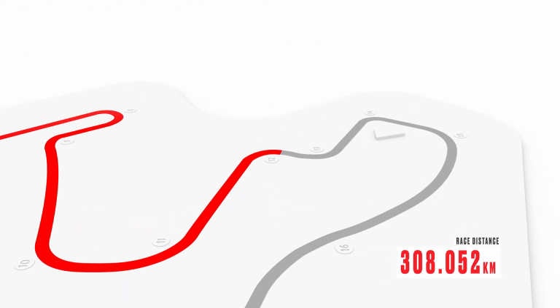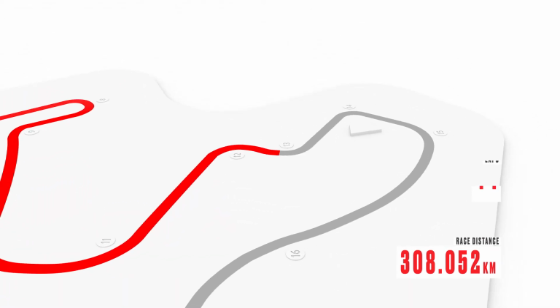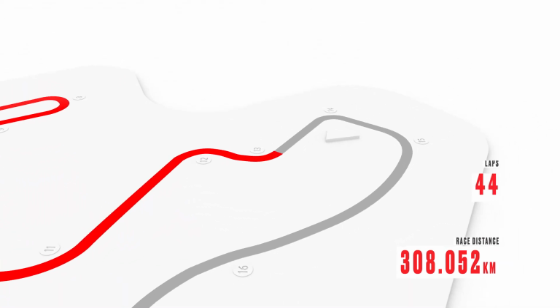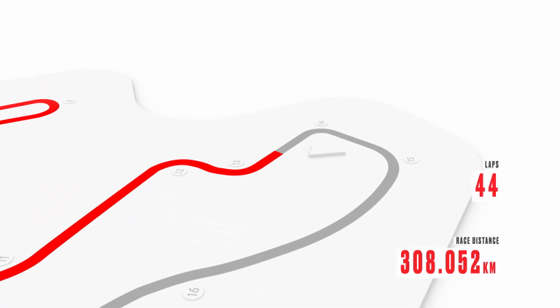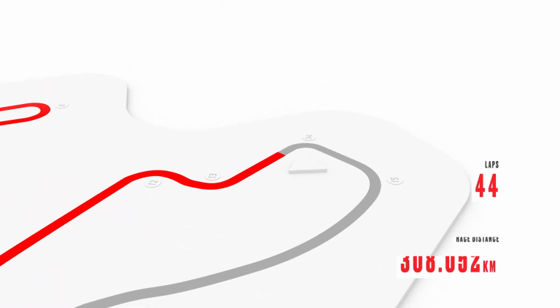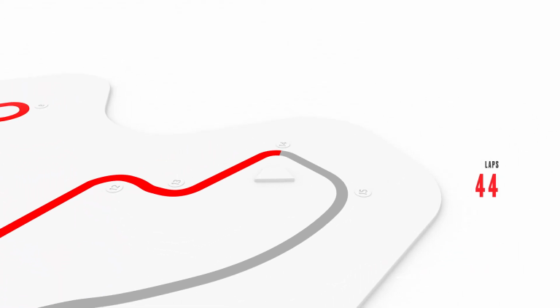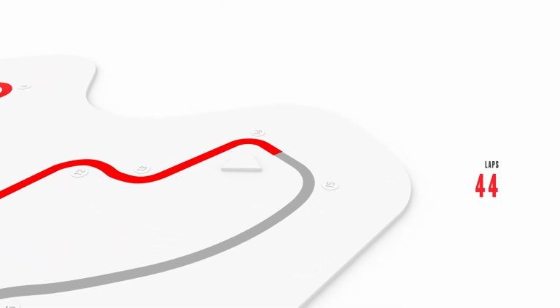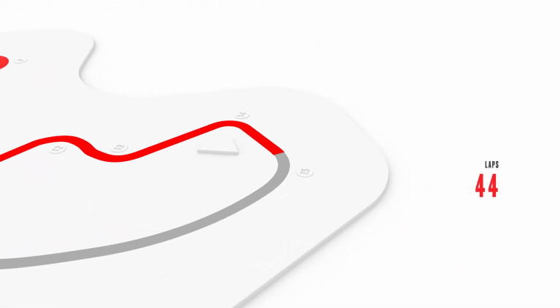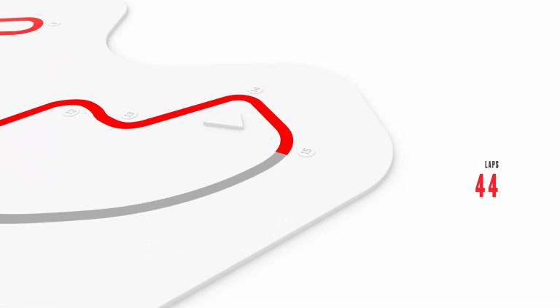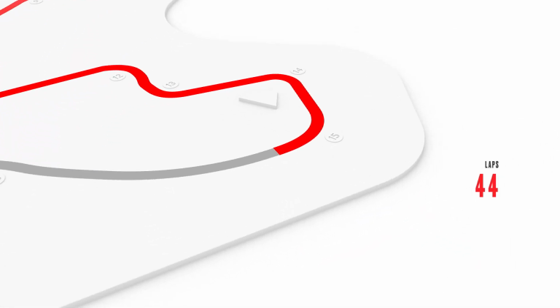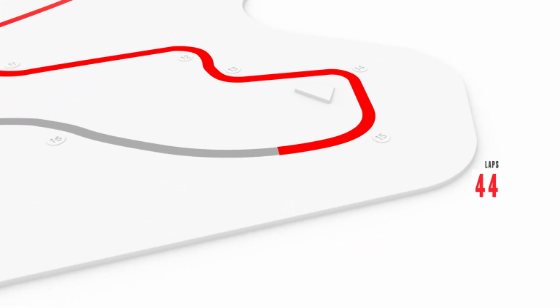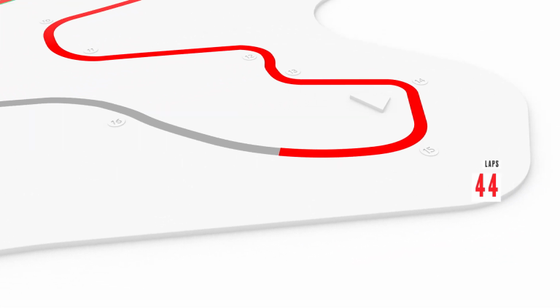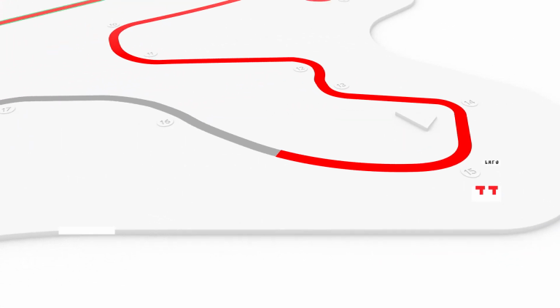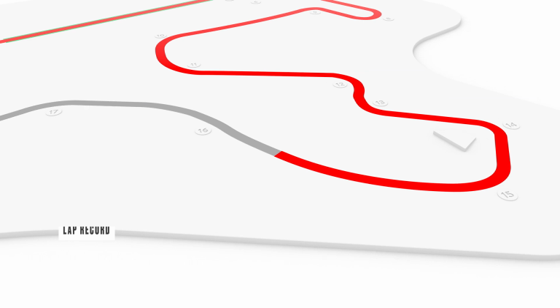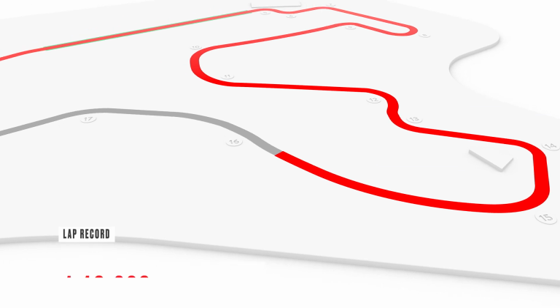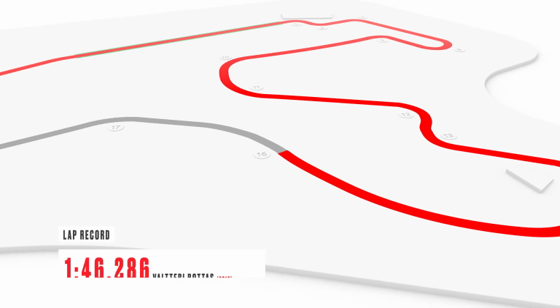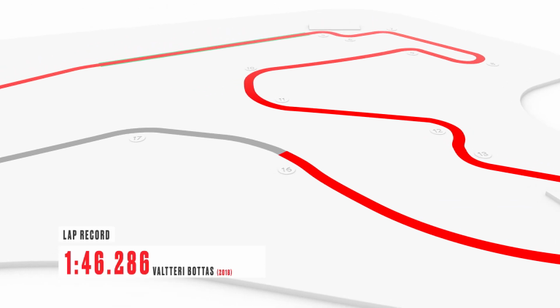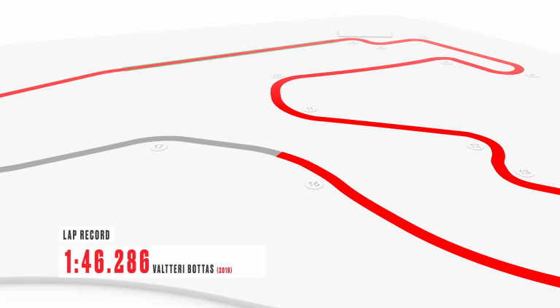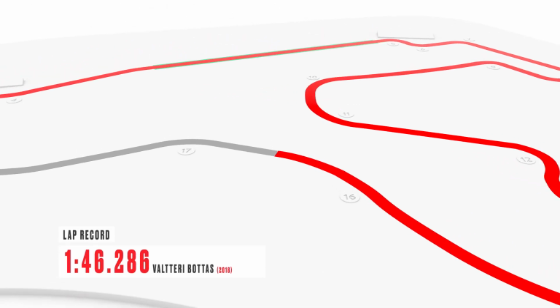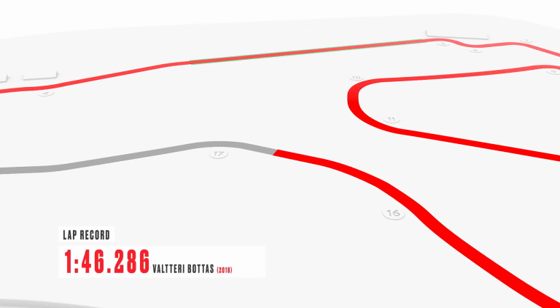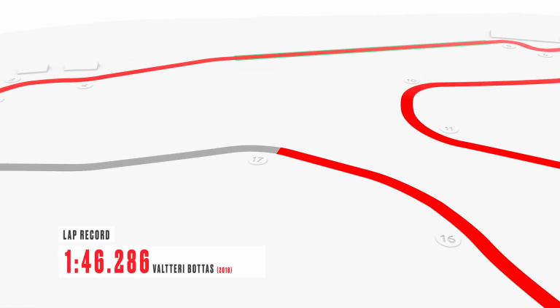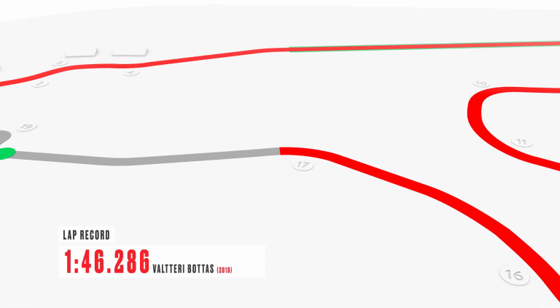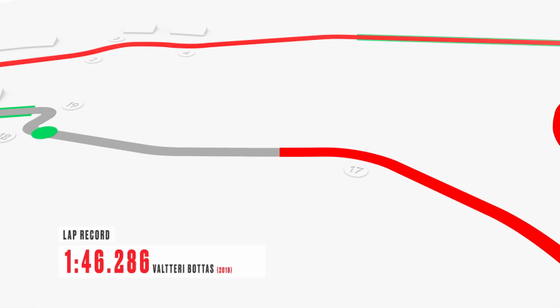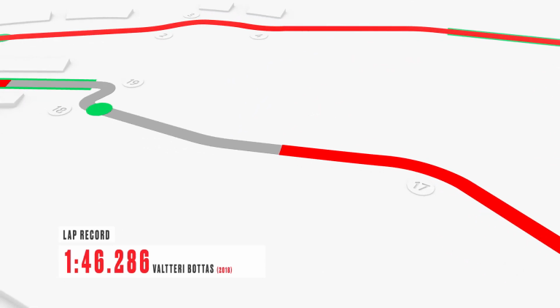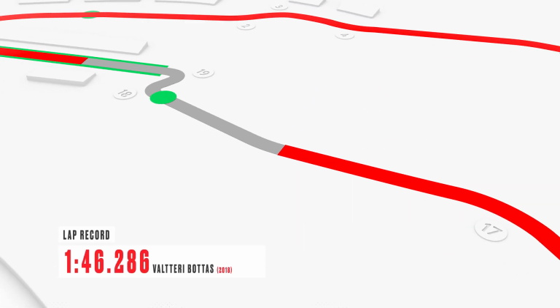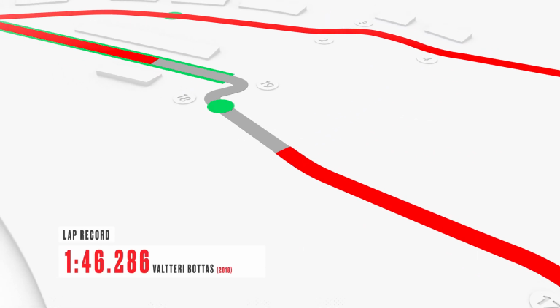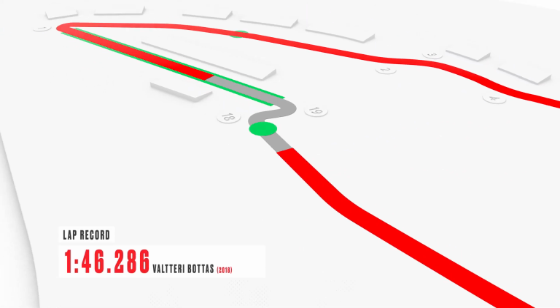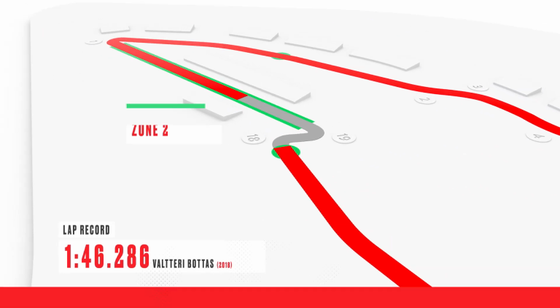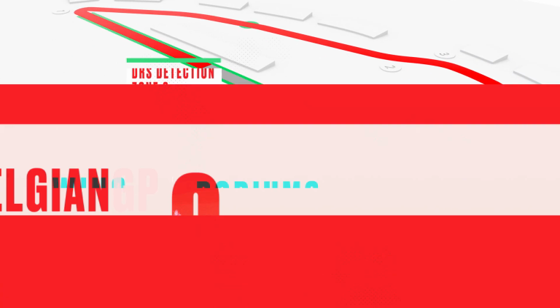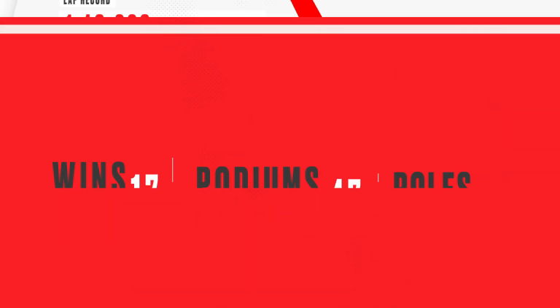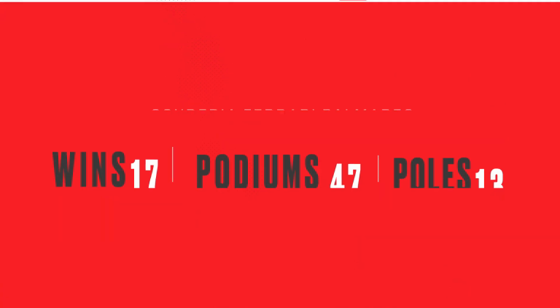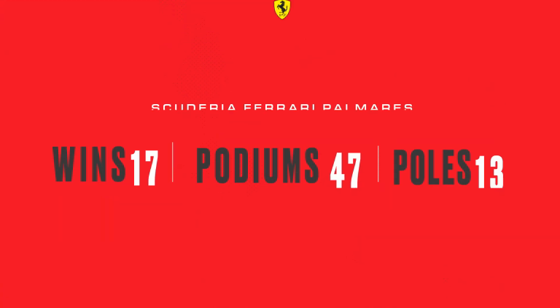then you get used to it and during the weekend it's fine, but the first lap and also the track walk is always a part that is quite difficult.